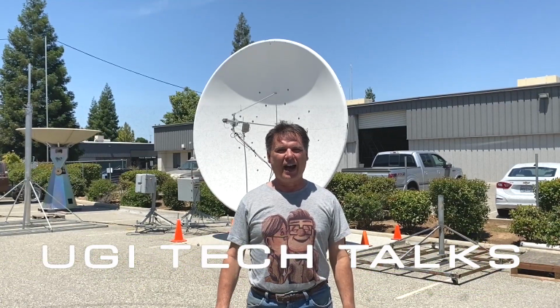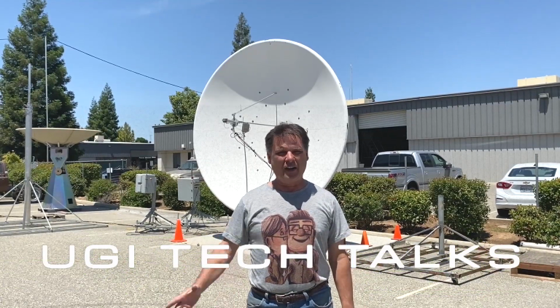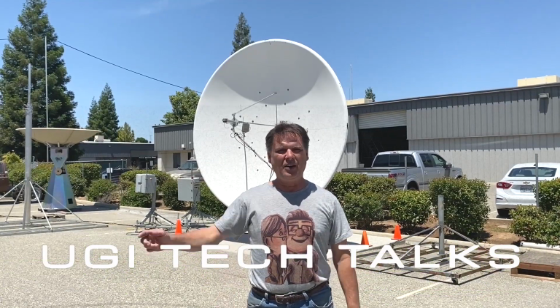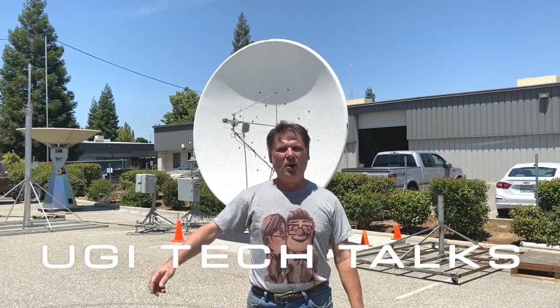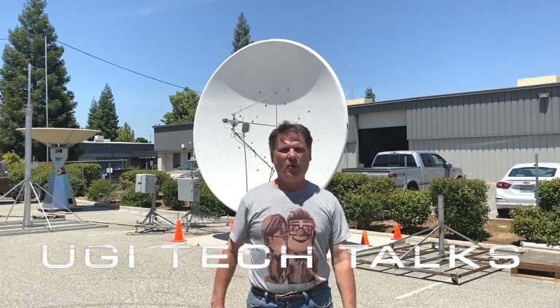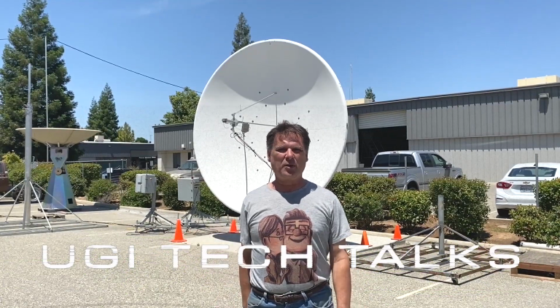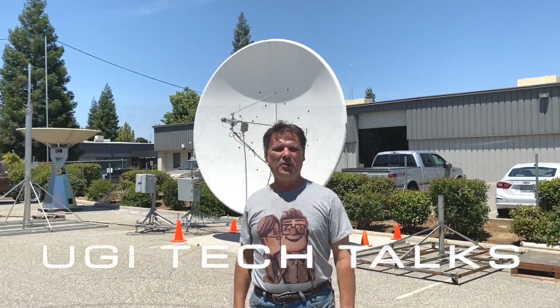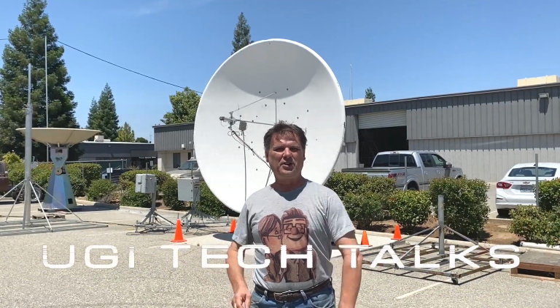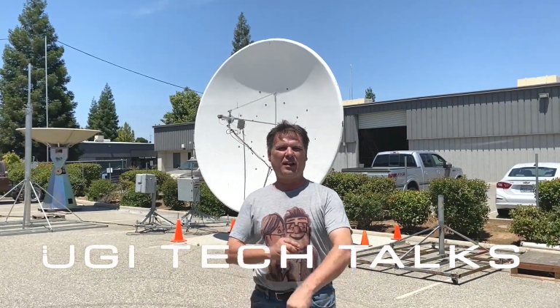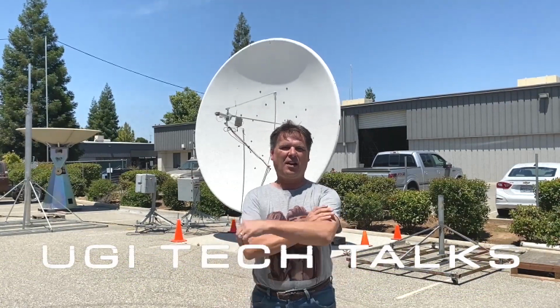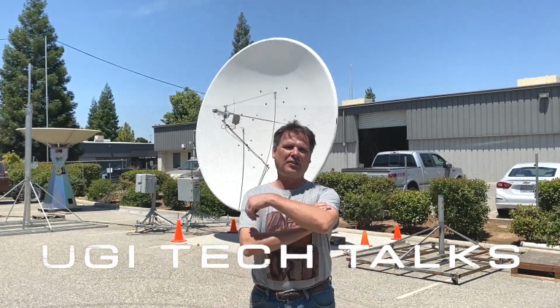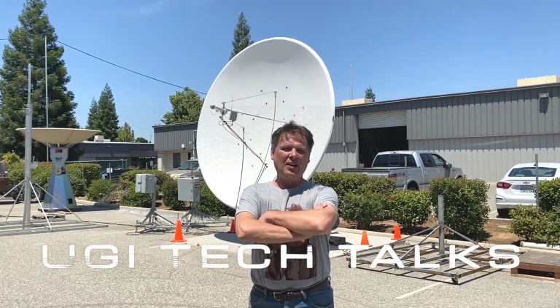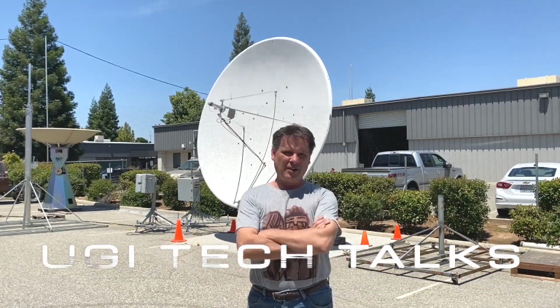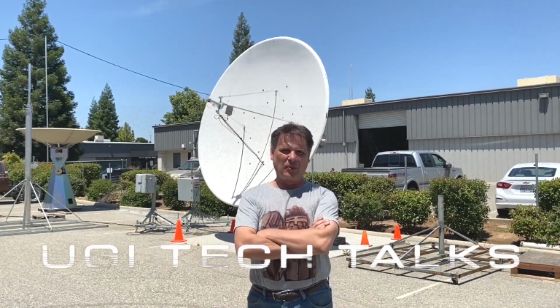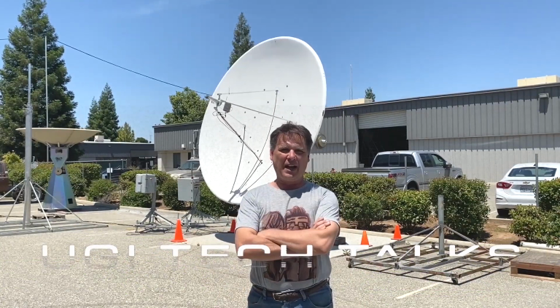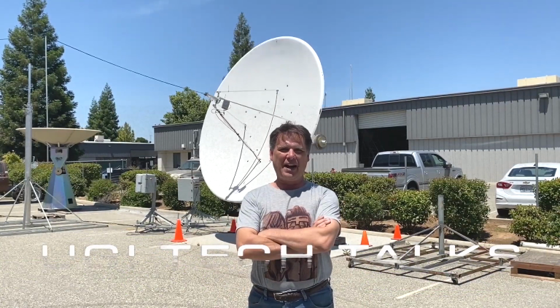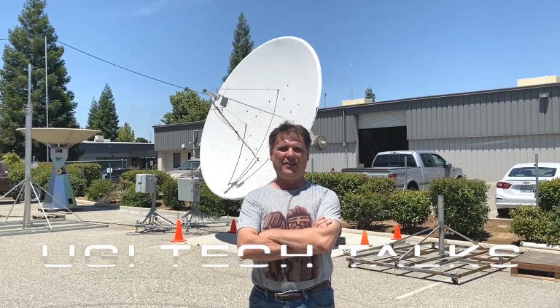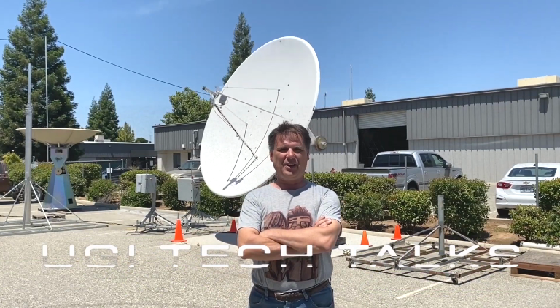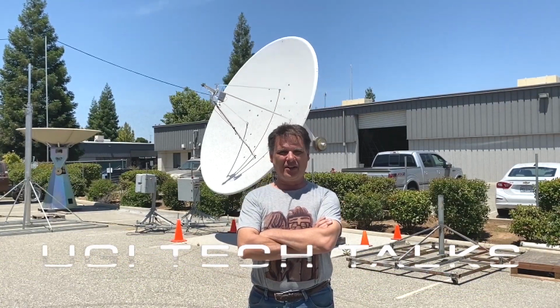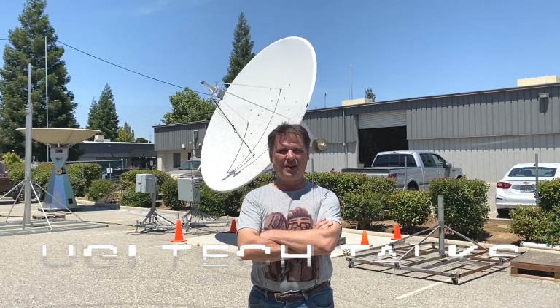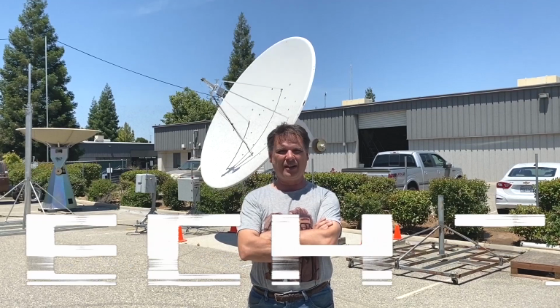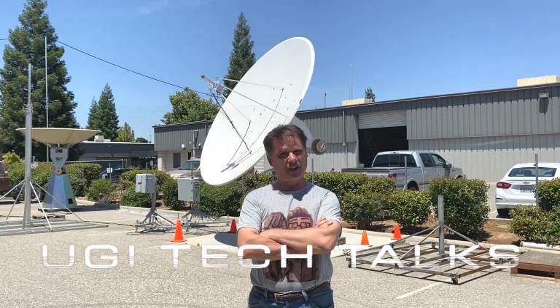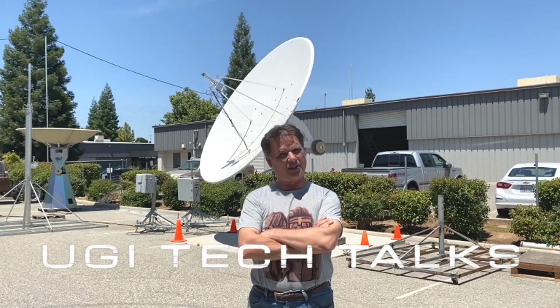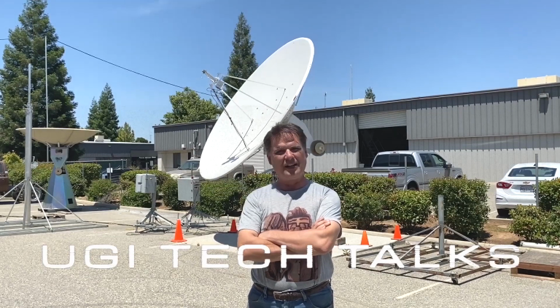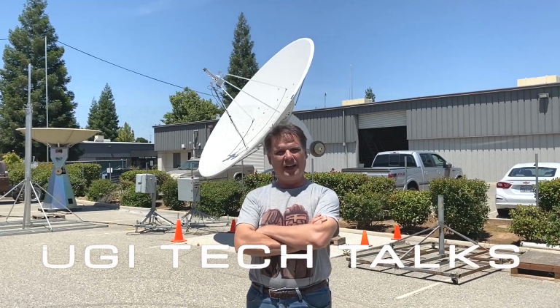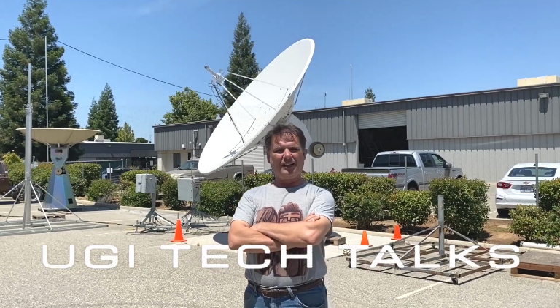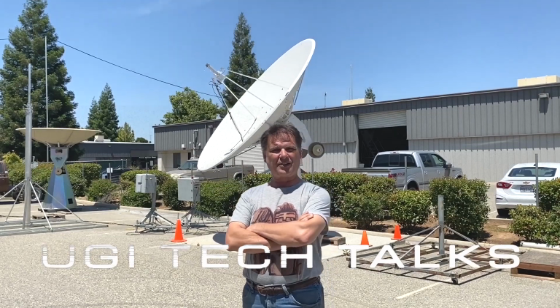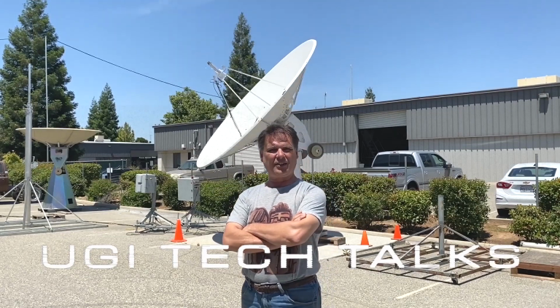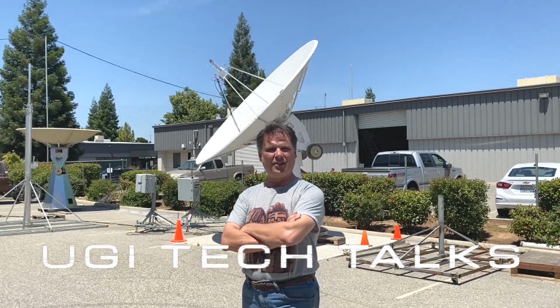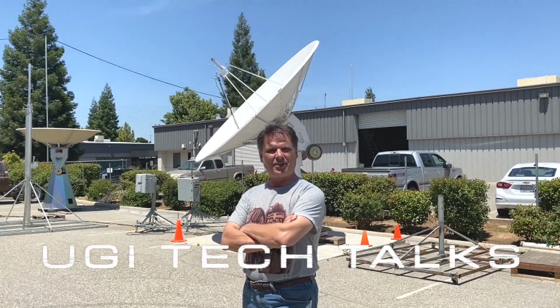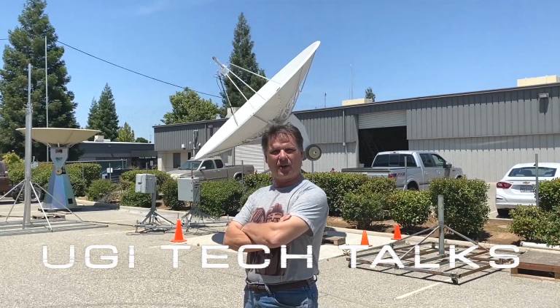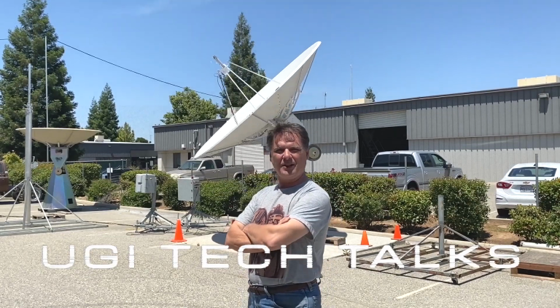Howdy! Welcome to Oogie's Tech Talks. I'm glad to have you here. So let's get to it, shall we?